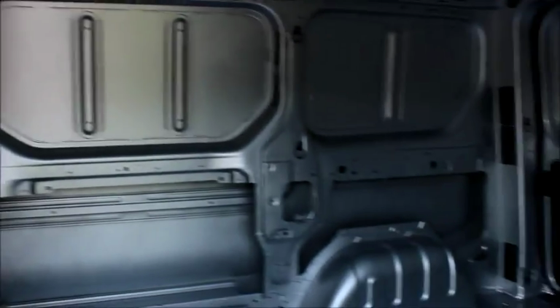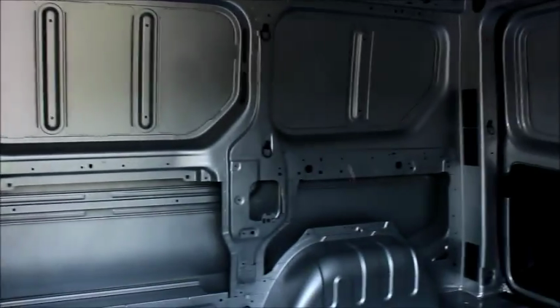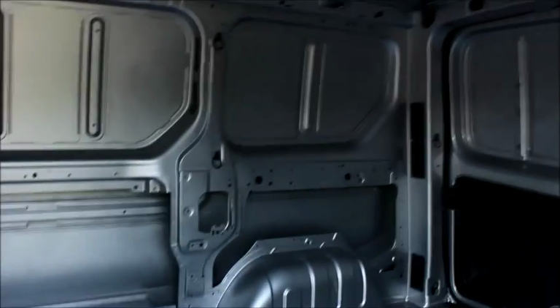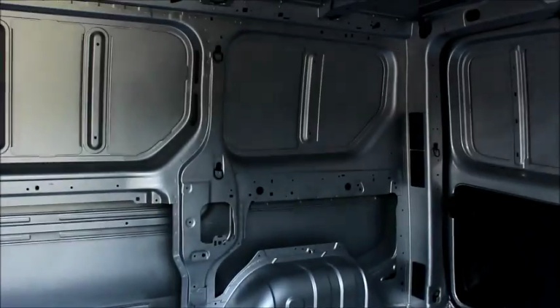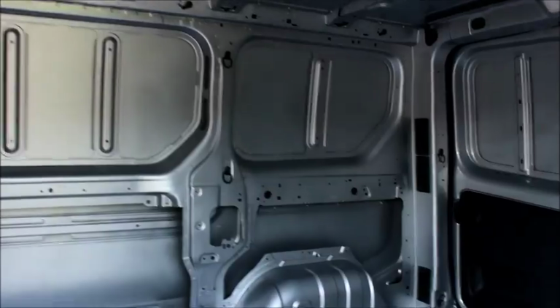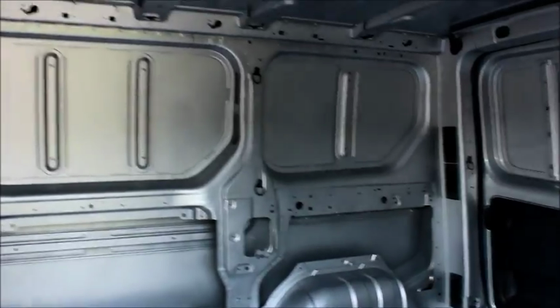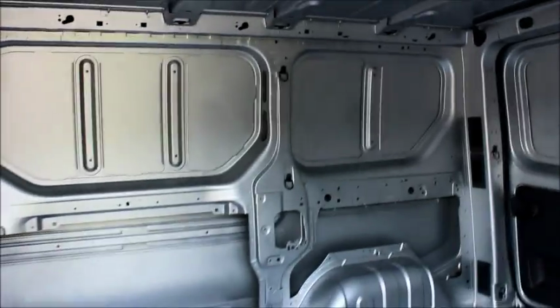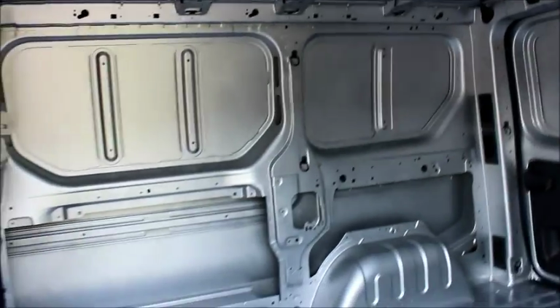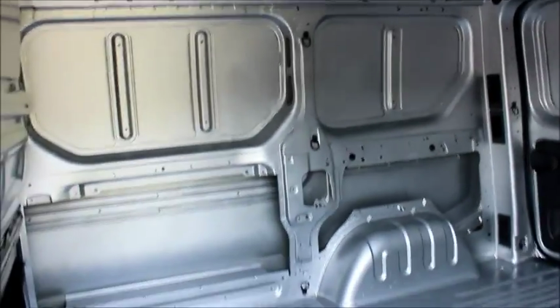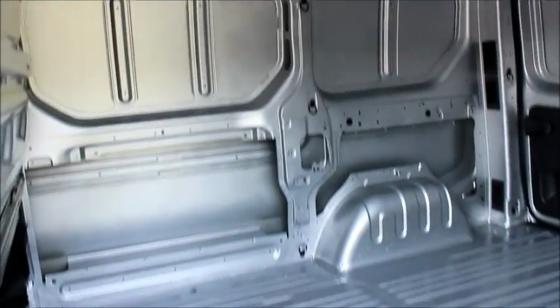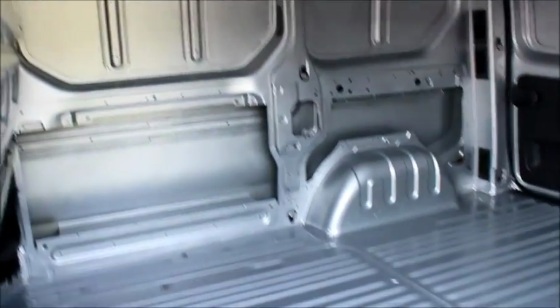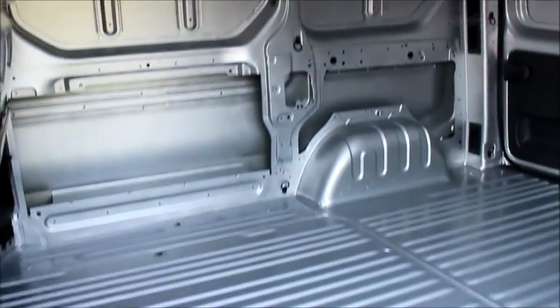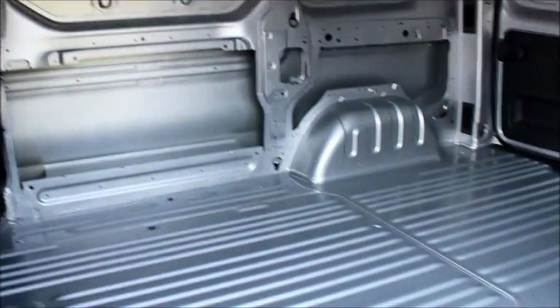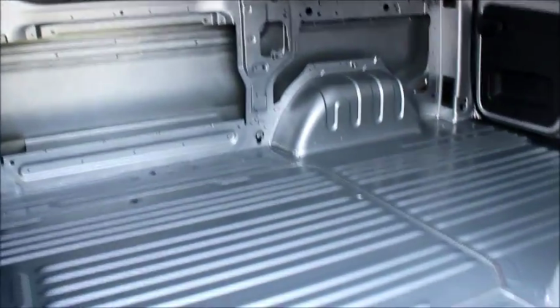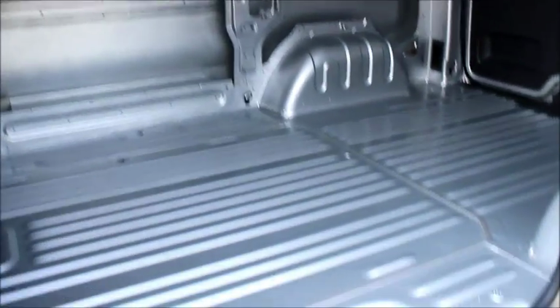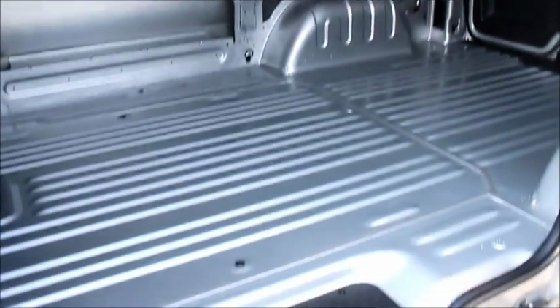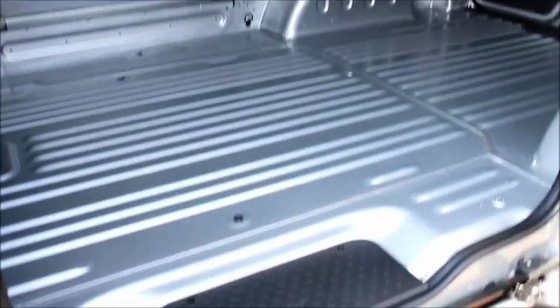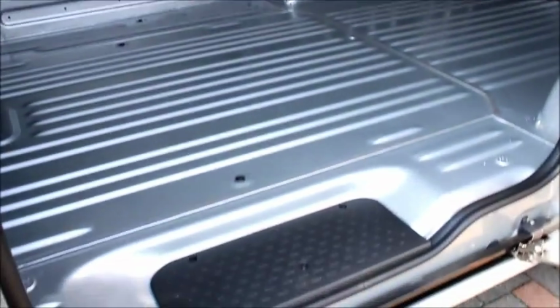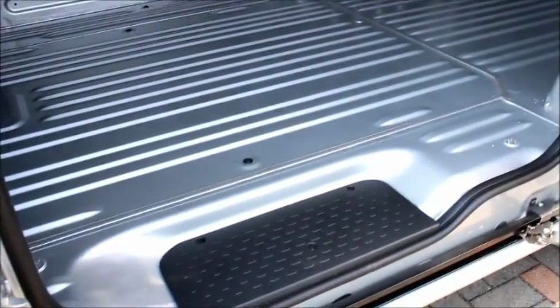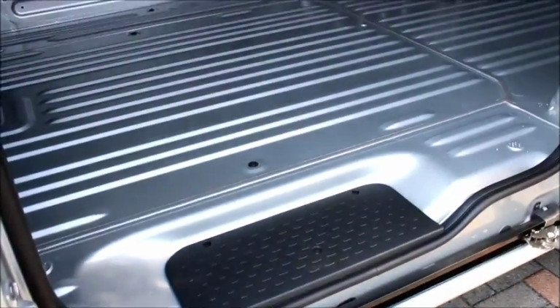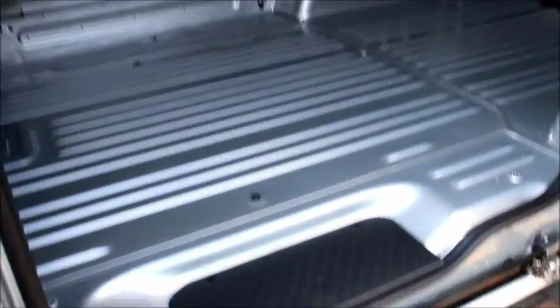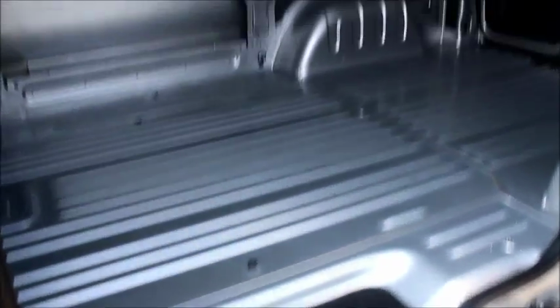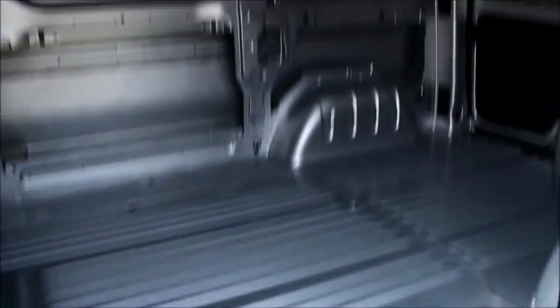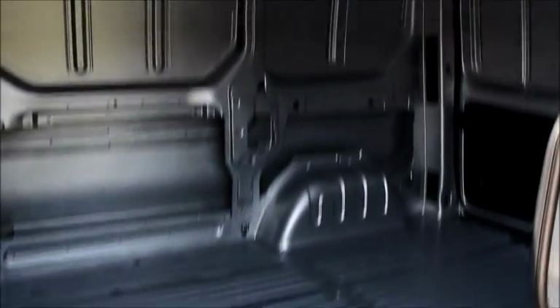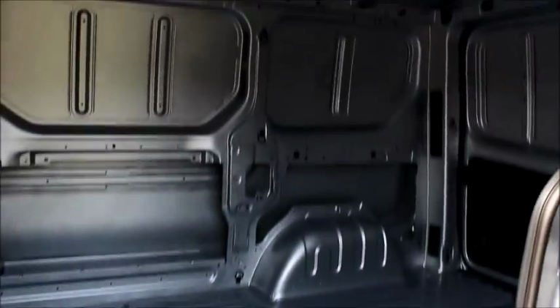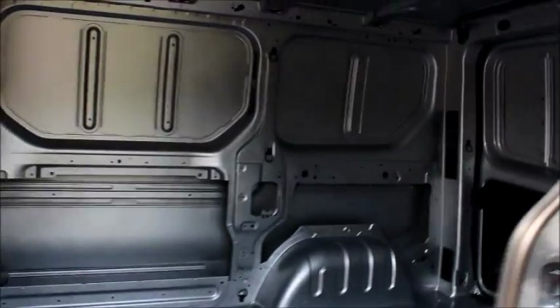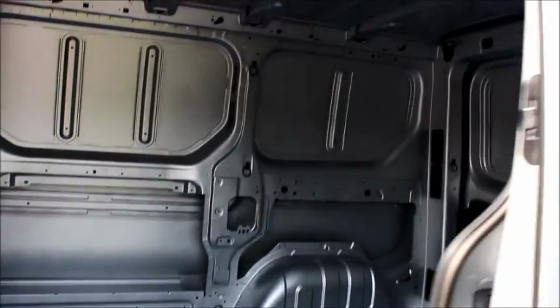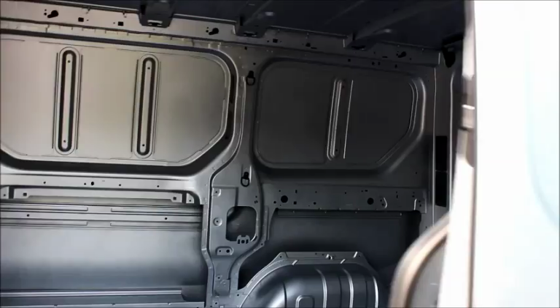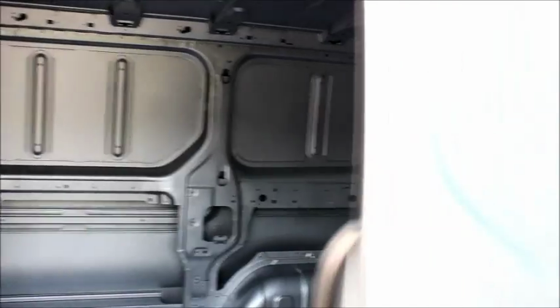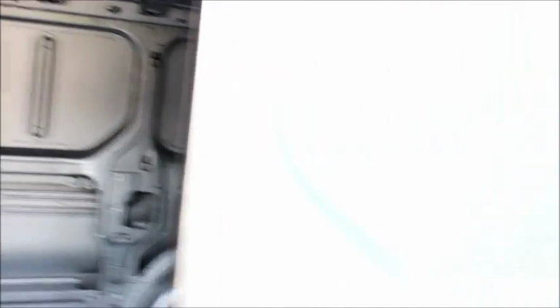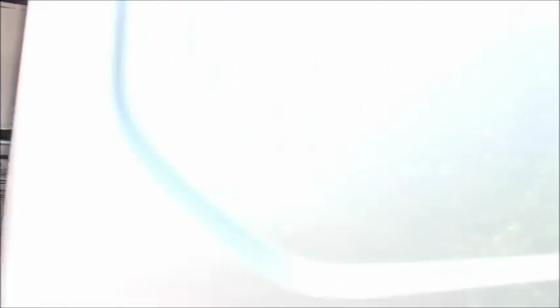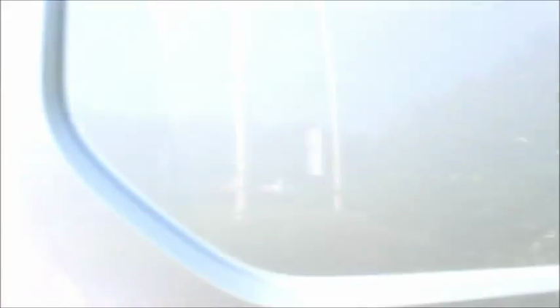This enables good access to the back of the vehicle and also has a load-in step to allow ease of access.